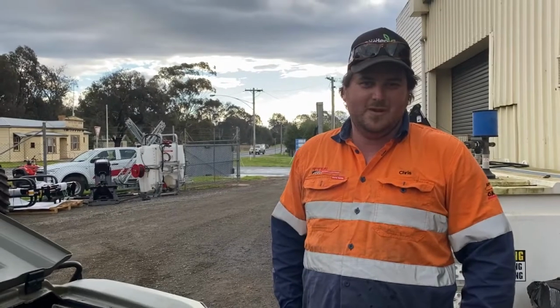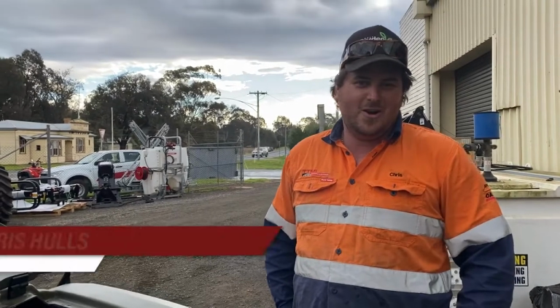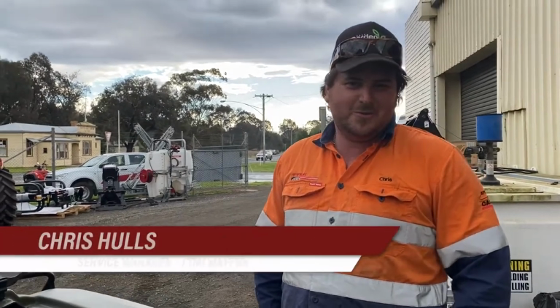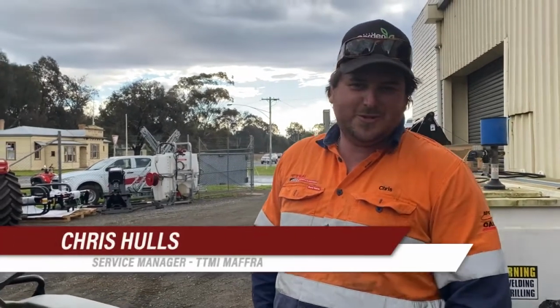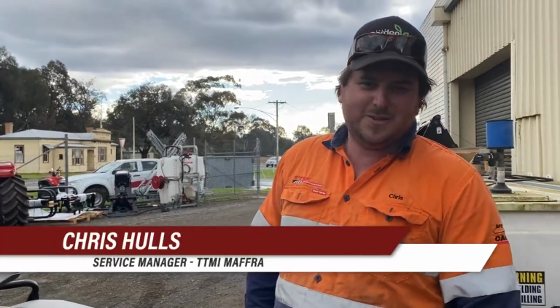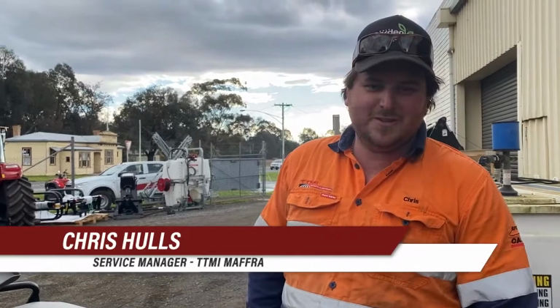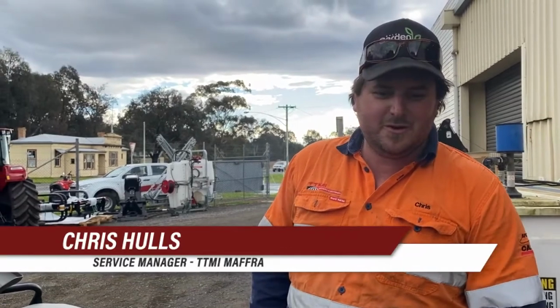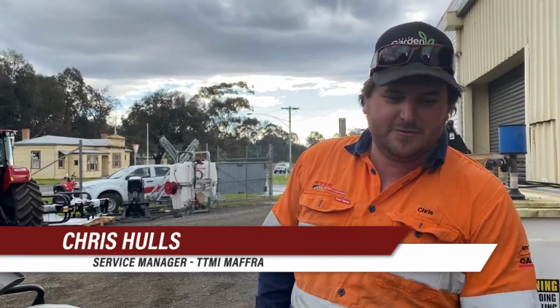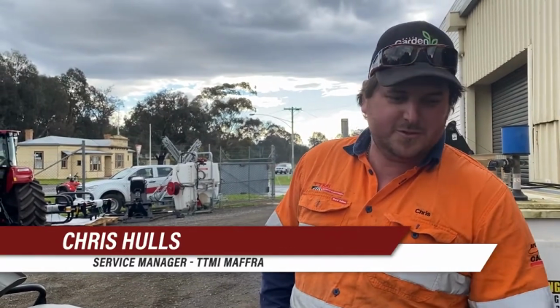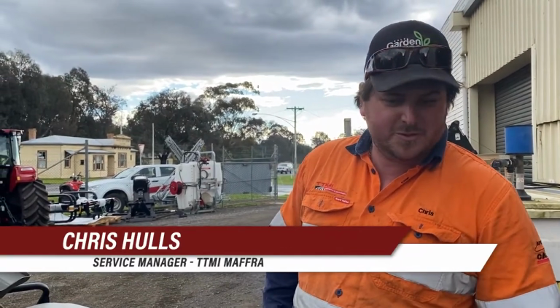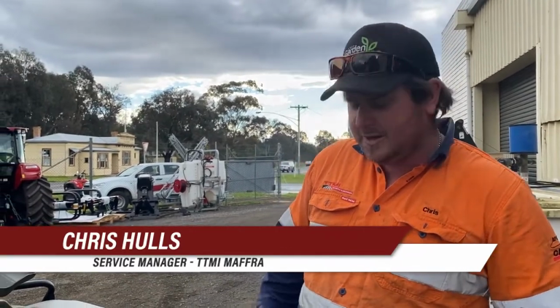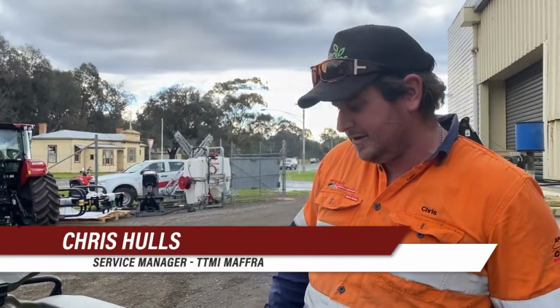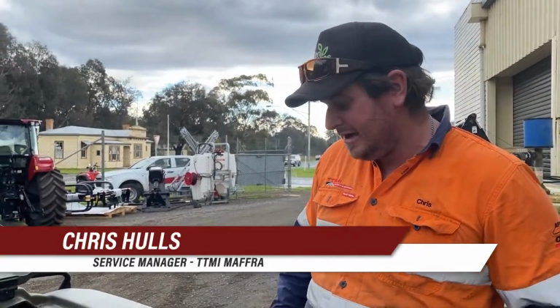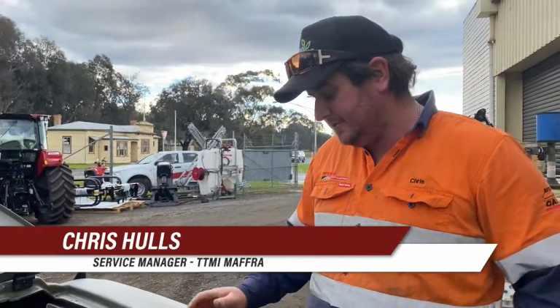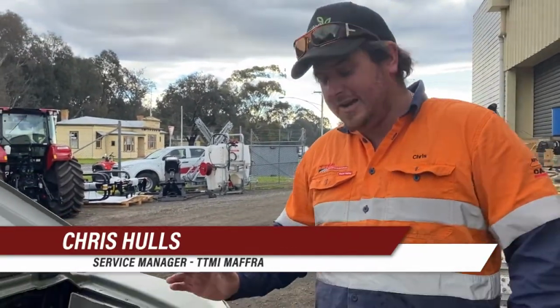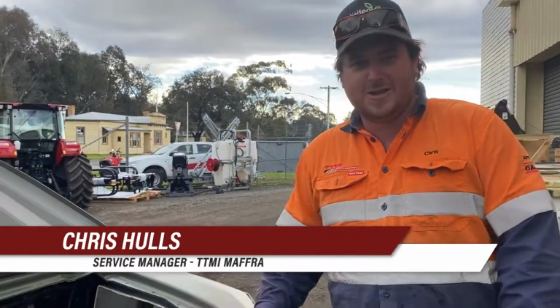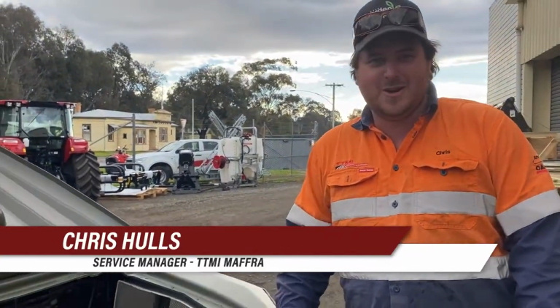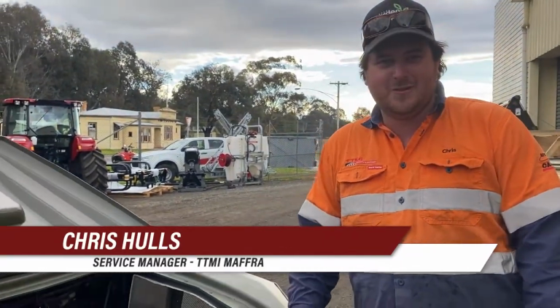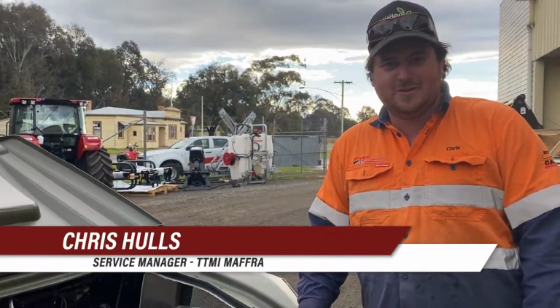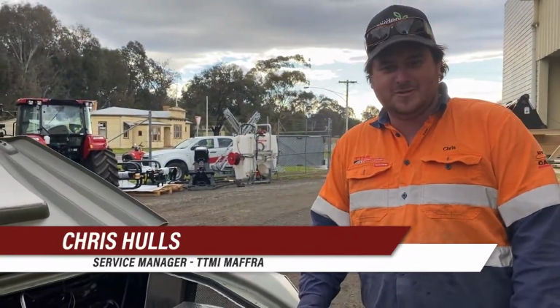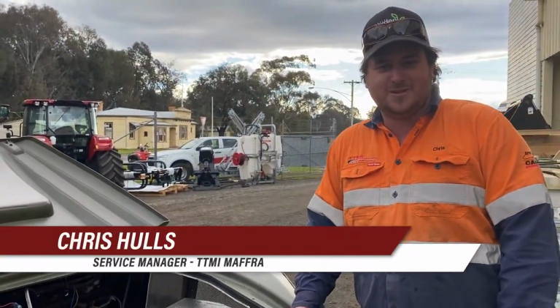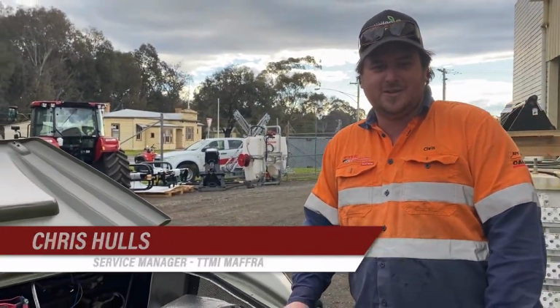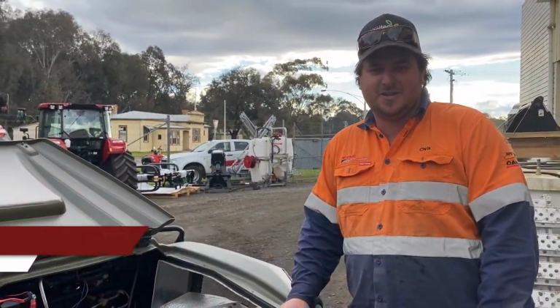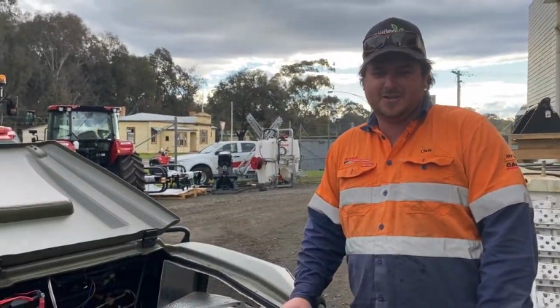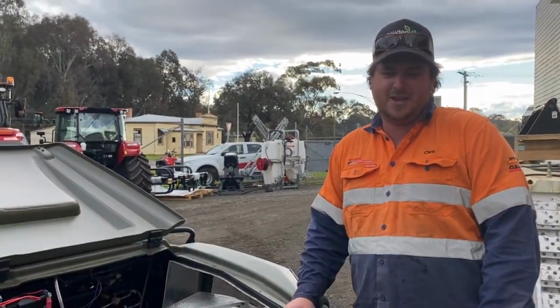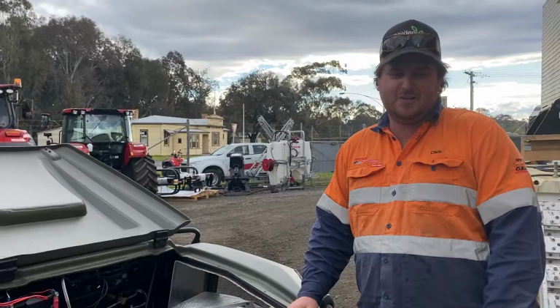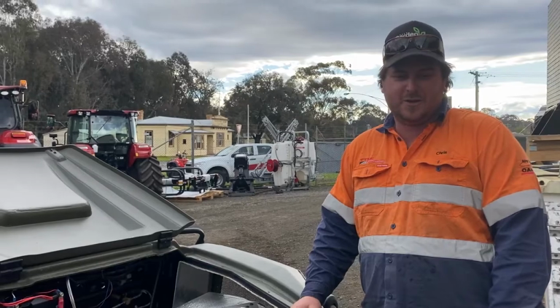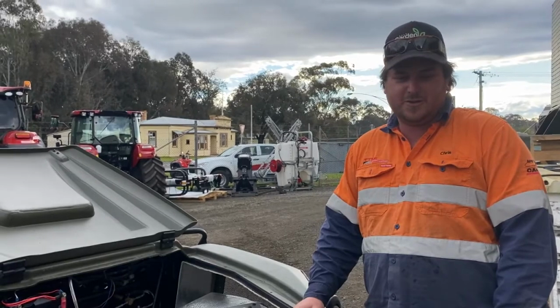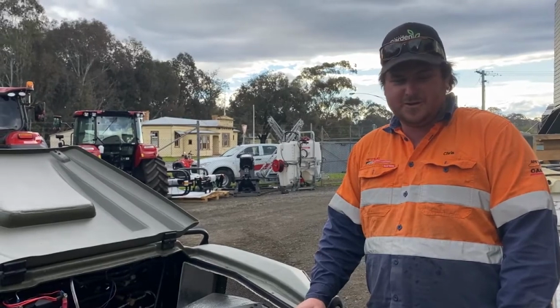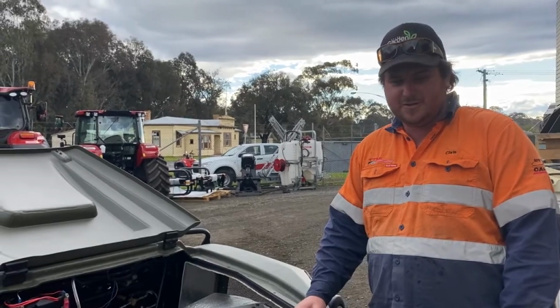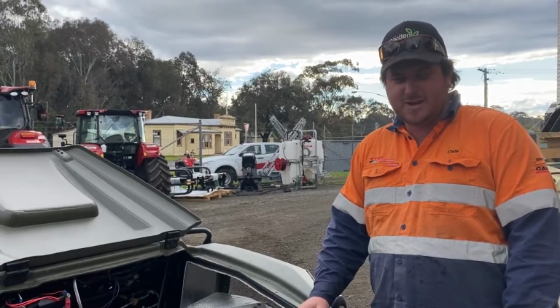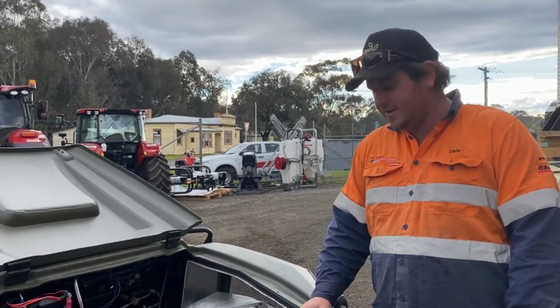Hi, I'm Chris from TTMI from the service department. Today we're going to run over our daily checks and weekly greasing on the Argo.